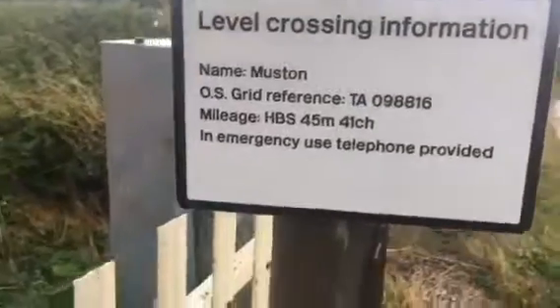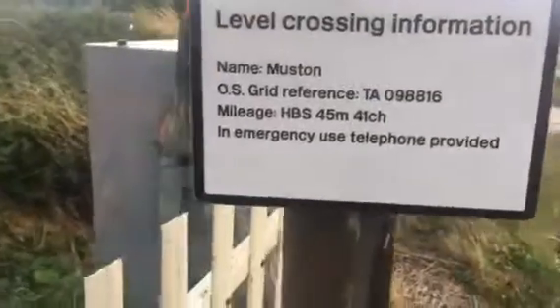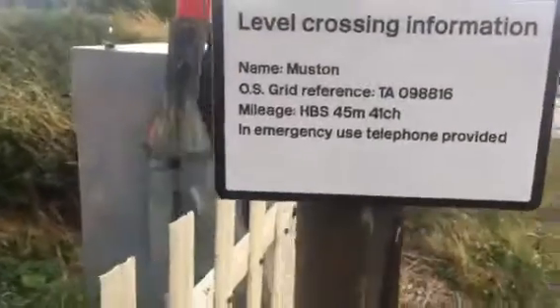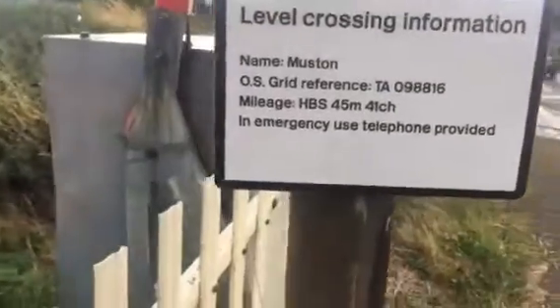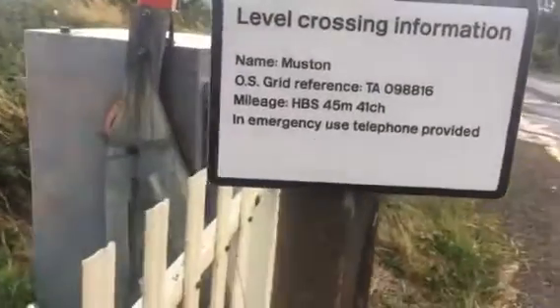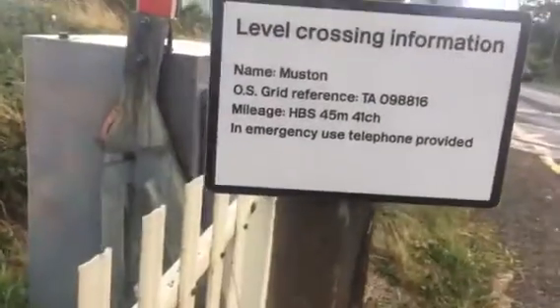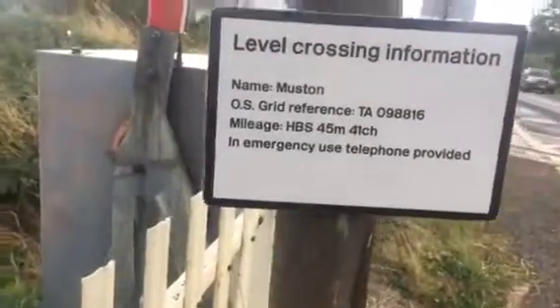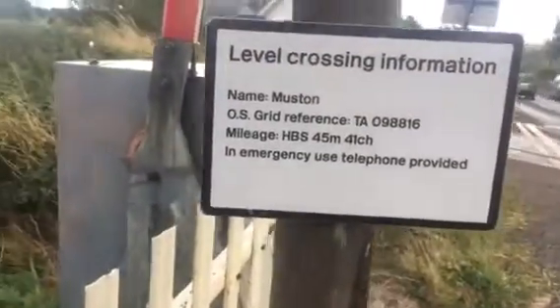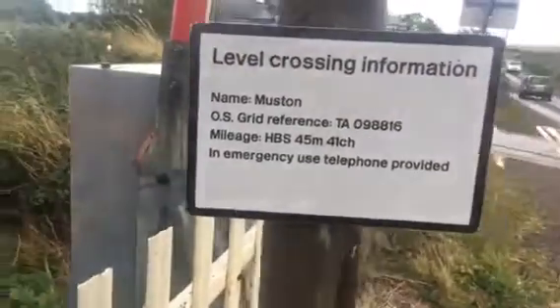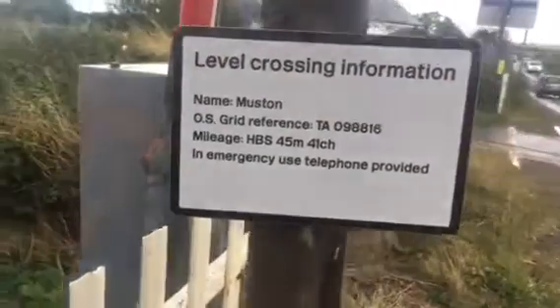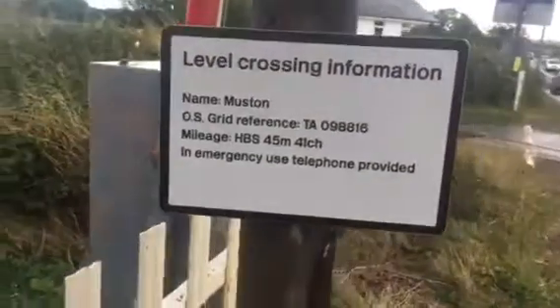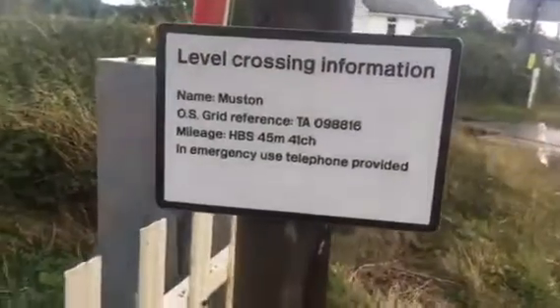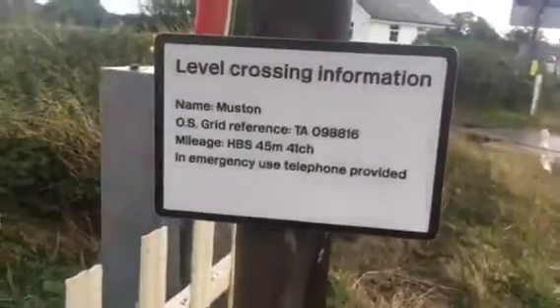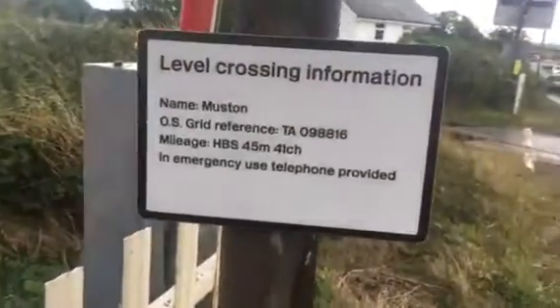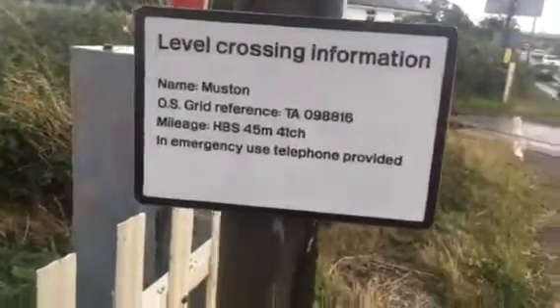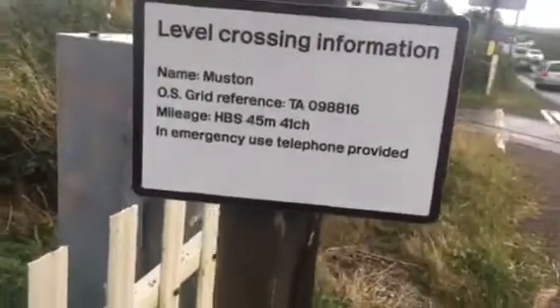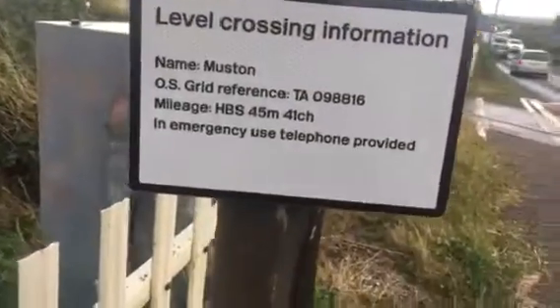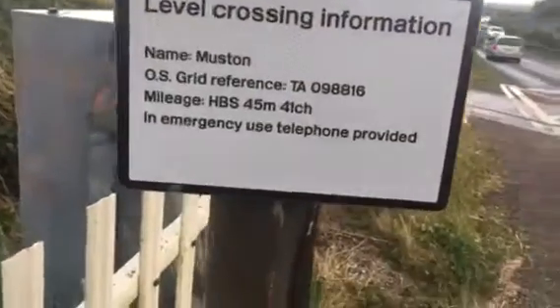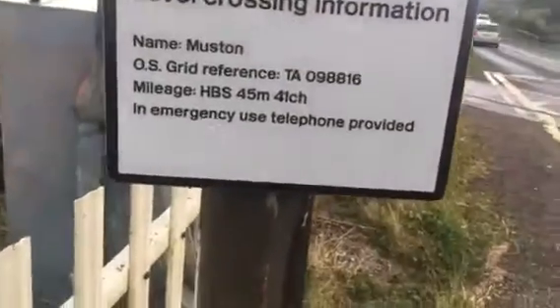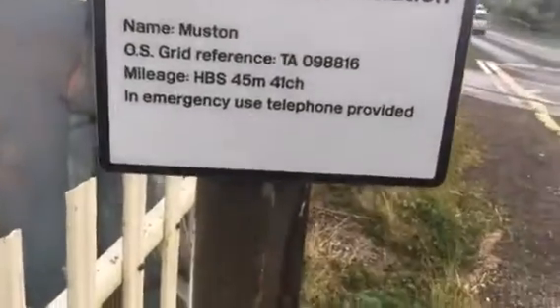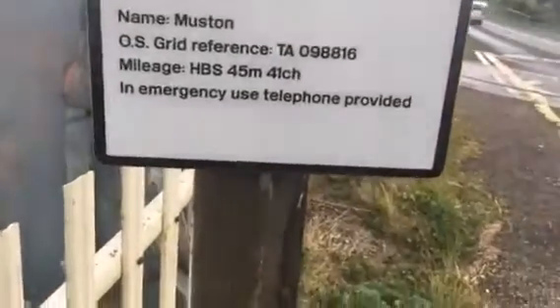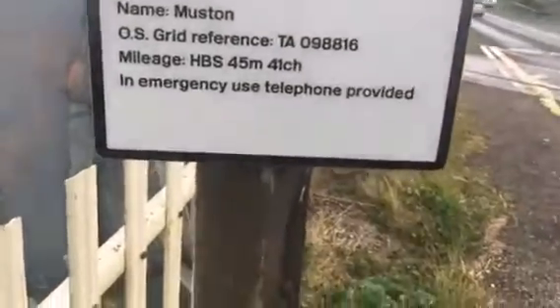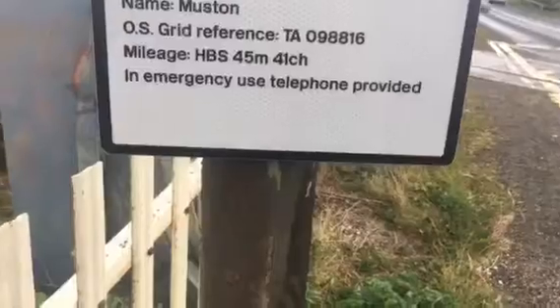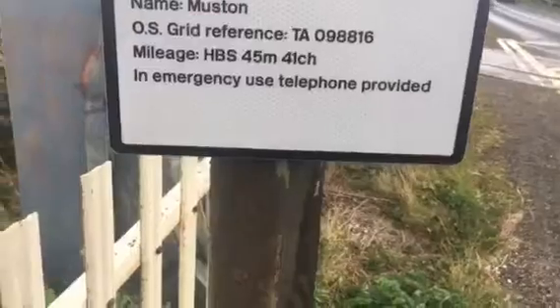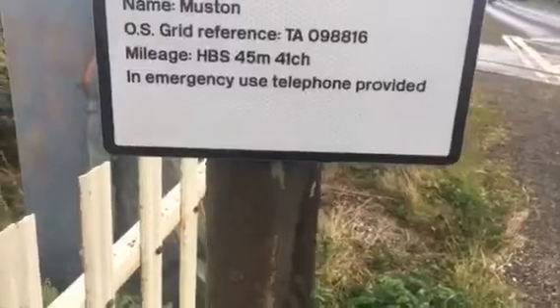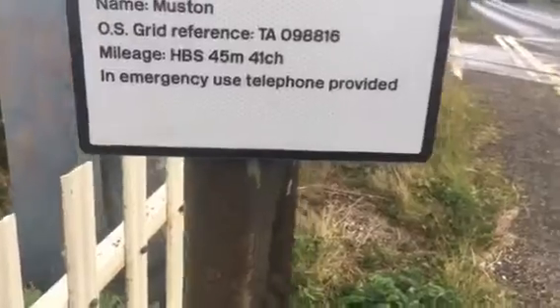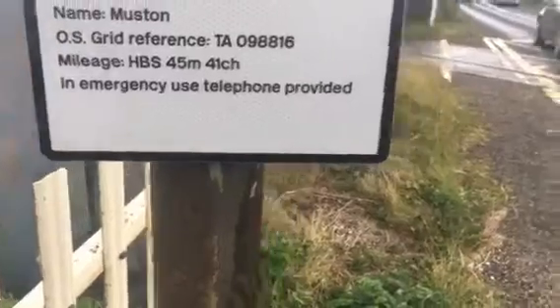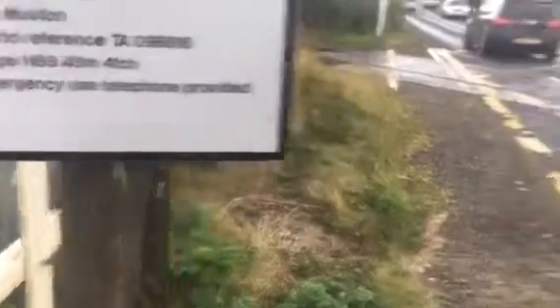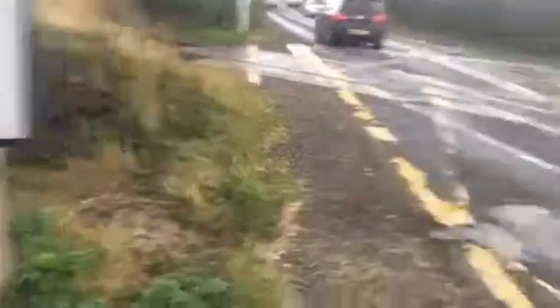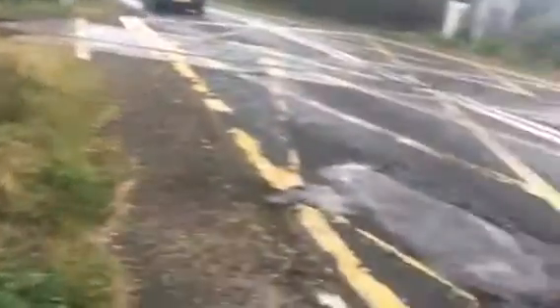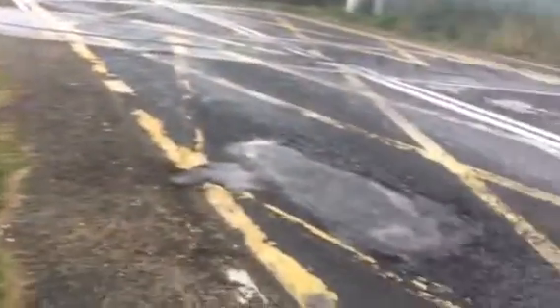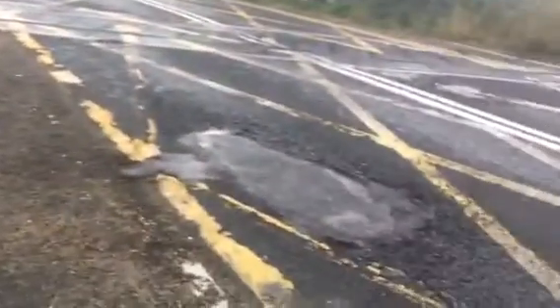Managed Hull, Frillington, Scarborough. 45 miles and 41 chains, with an emergency telephone provided.